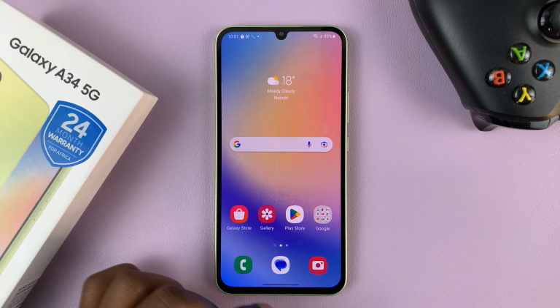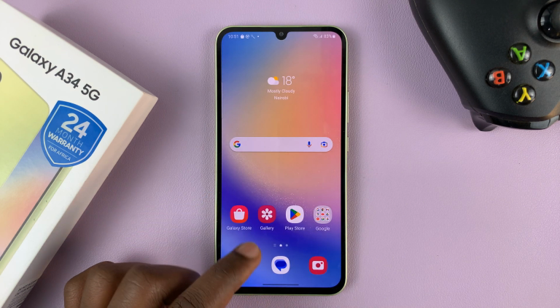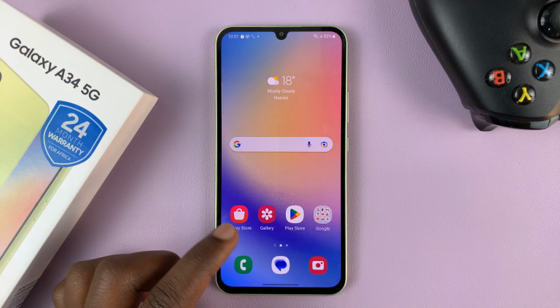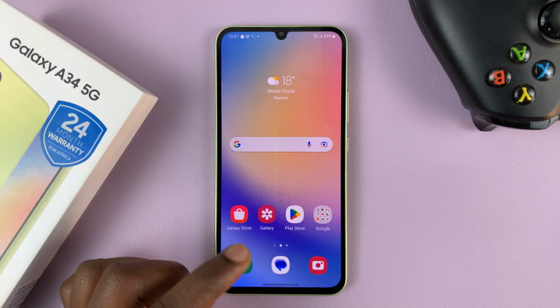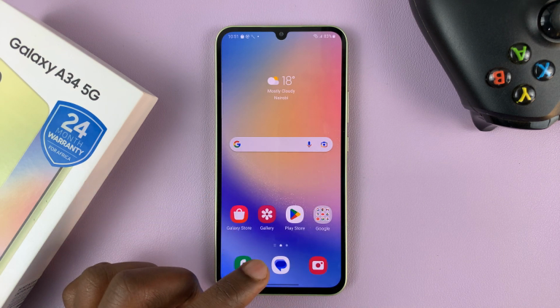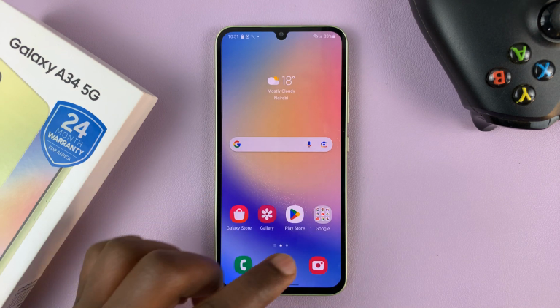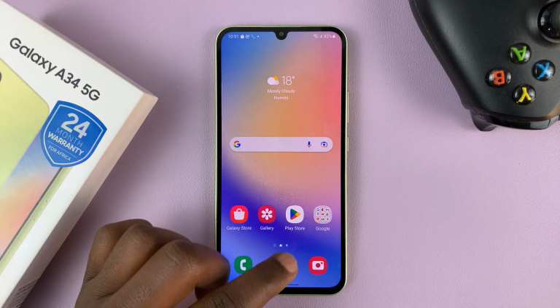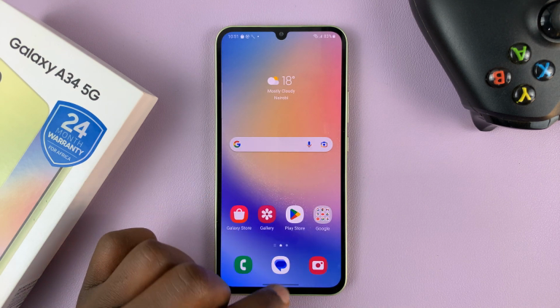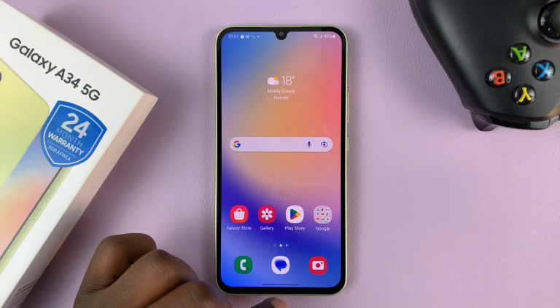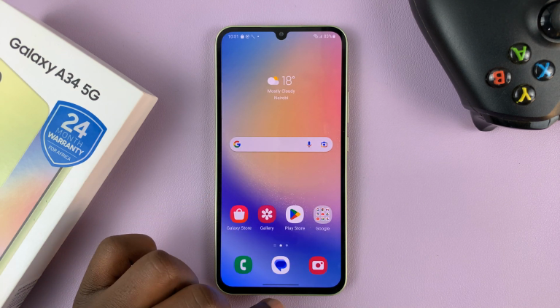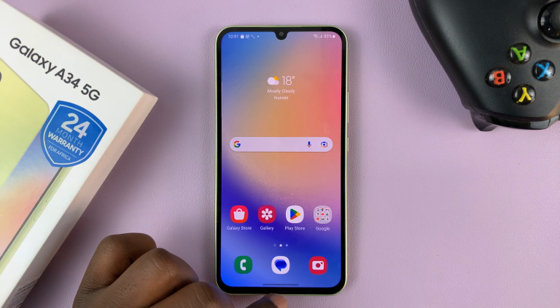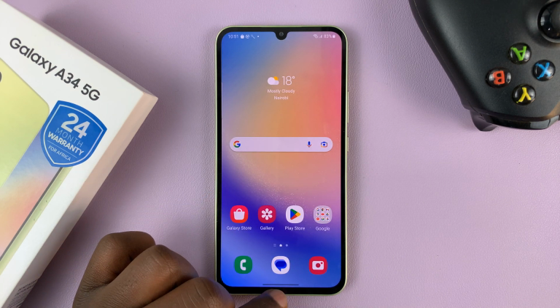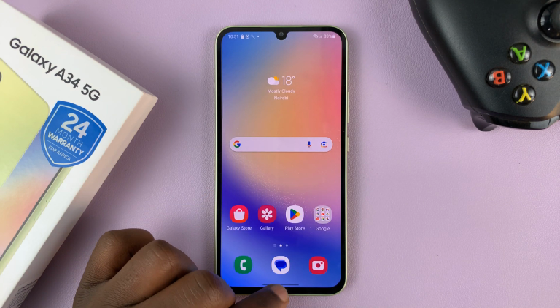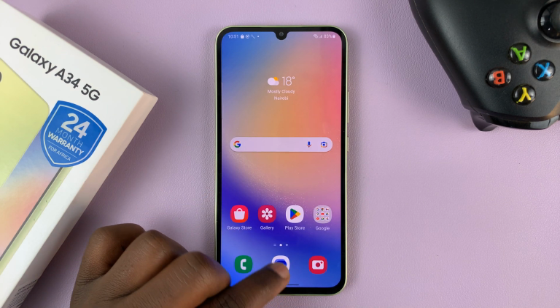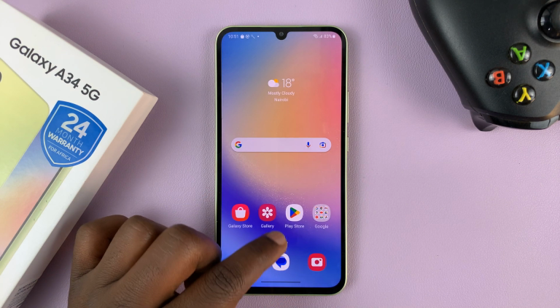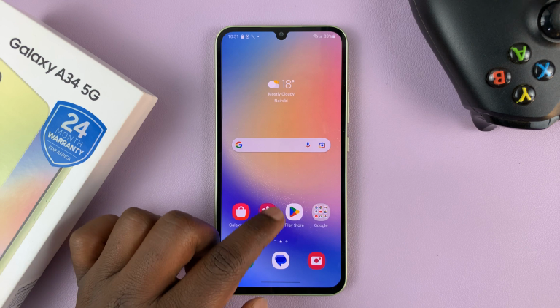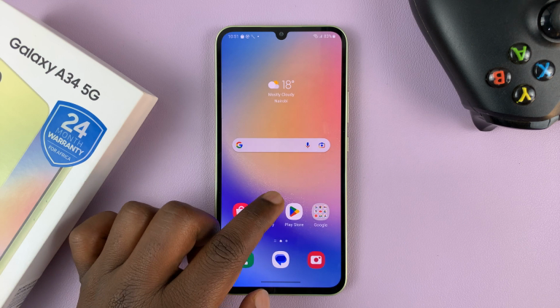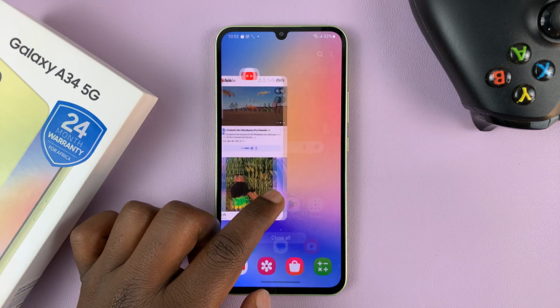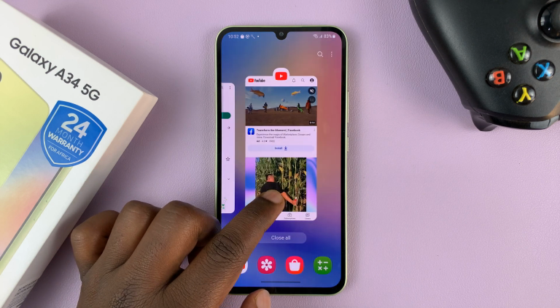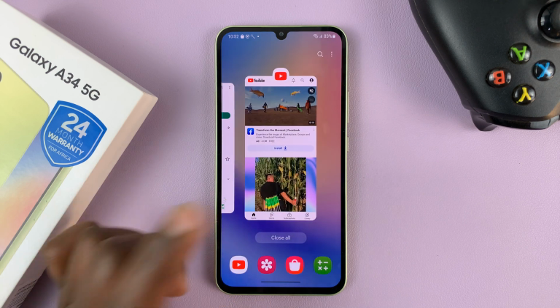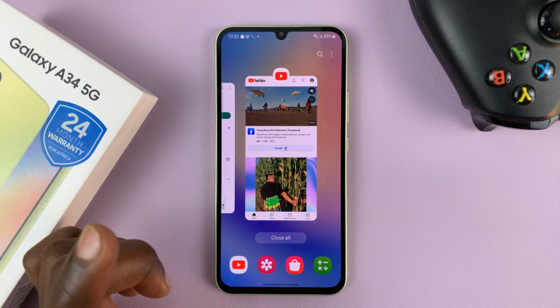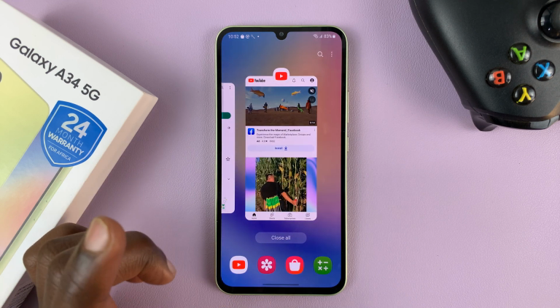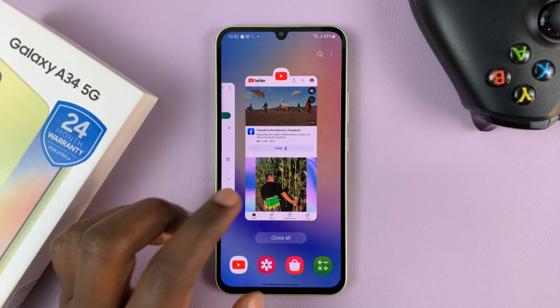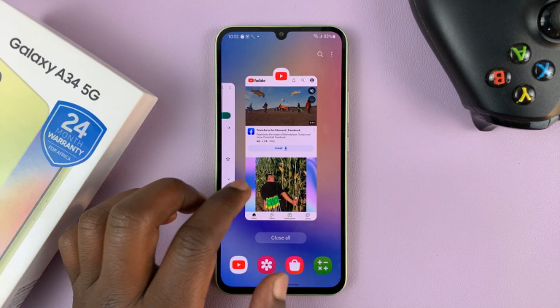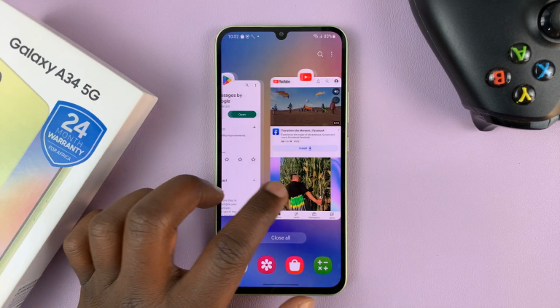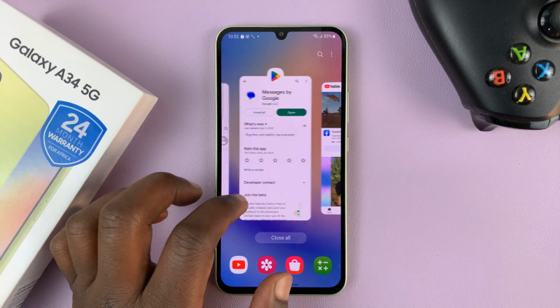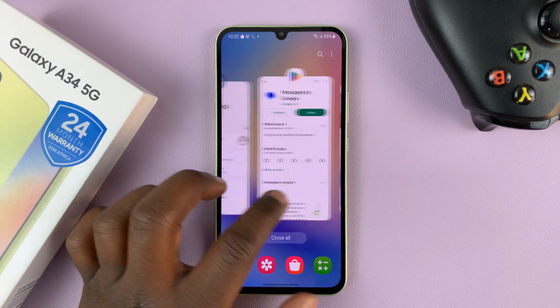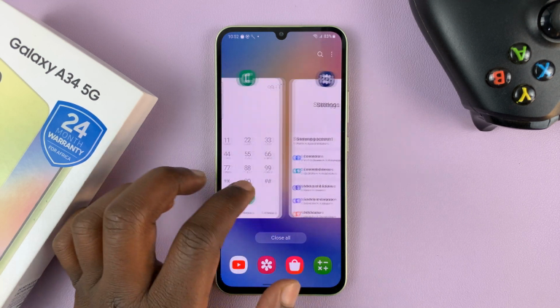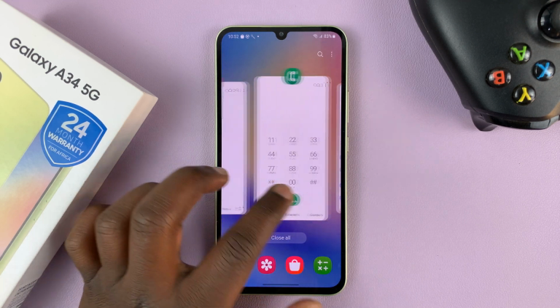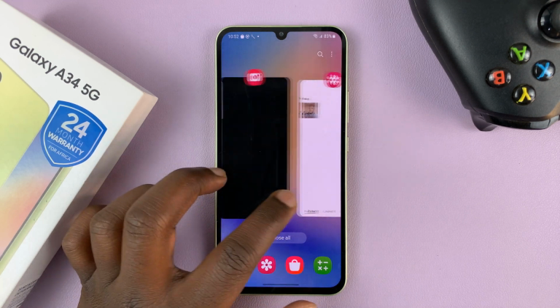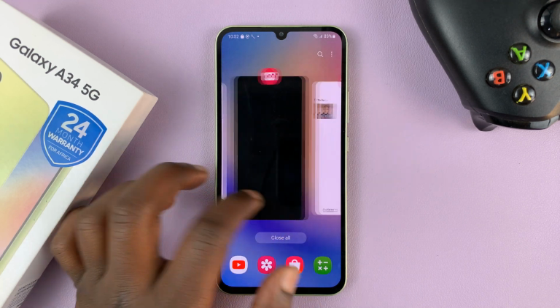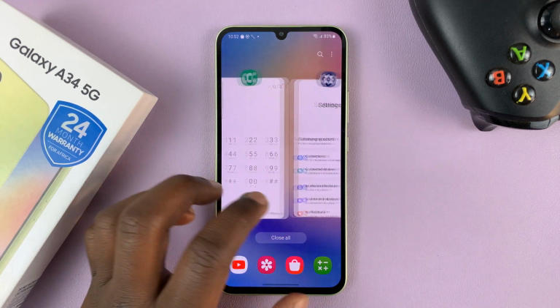To go into multitasking mode, just swipe up, hold briefly, and release. That takes you into multitasking mode.